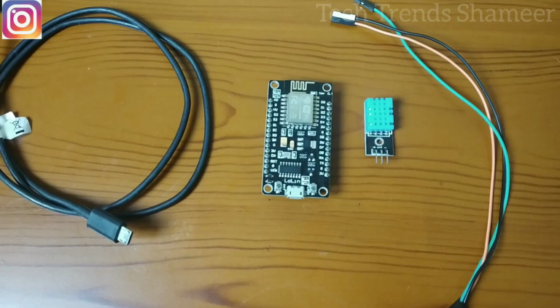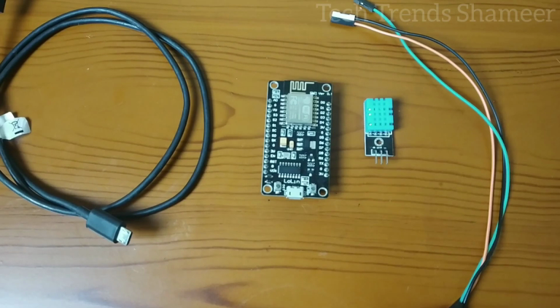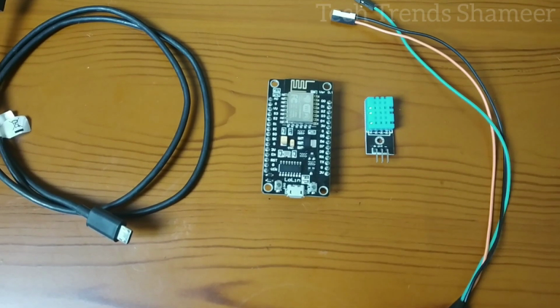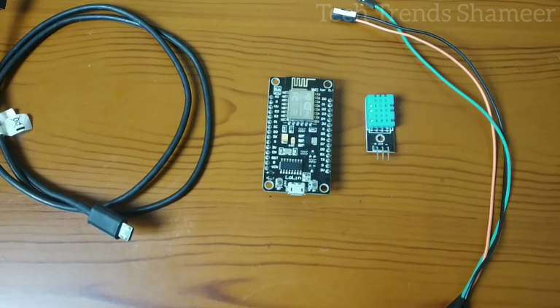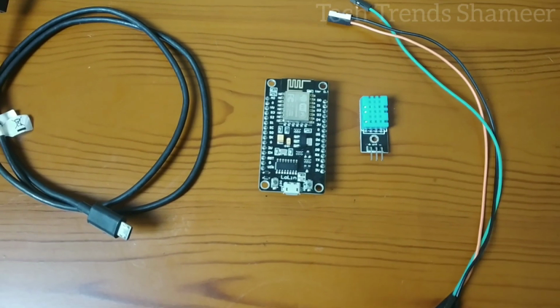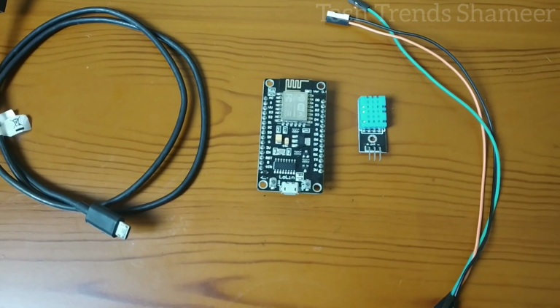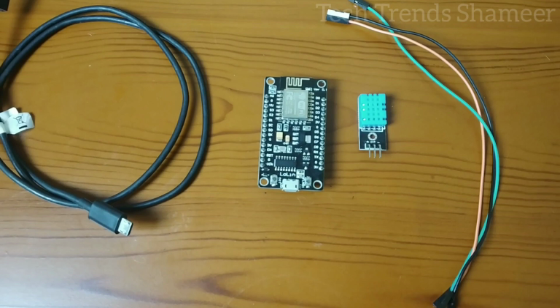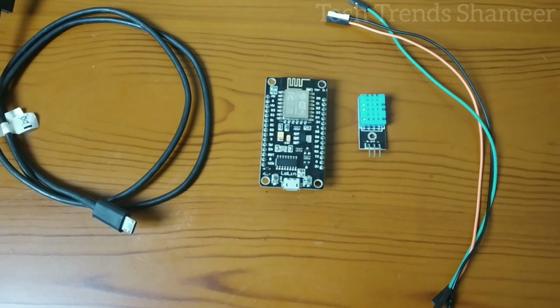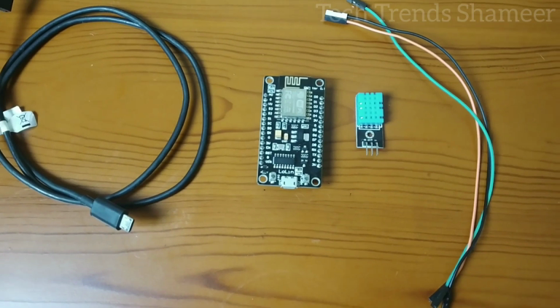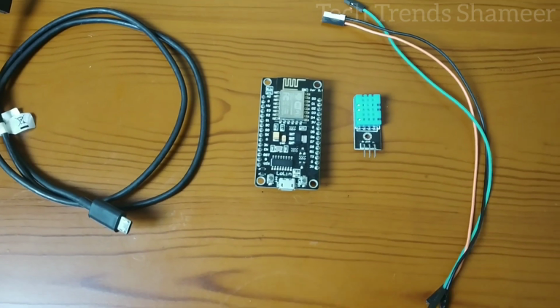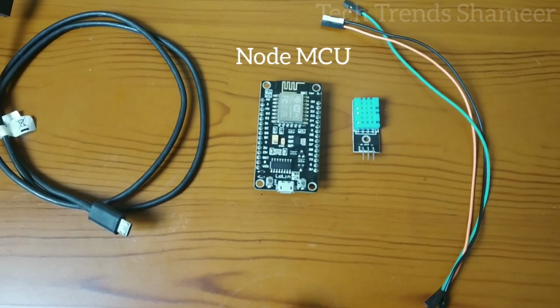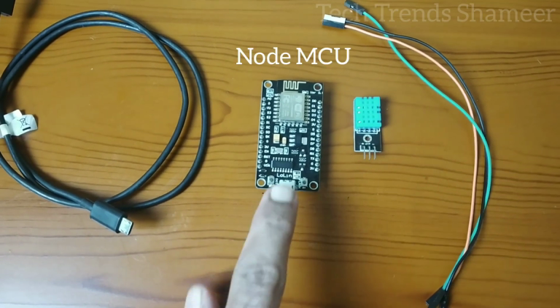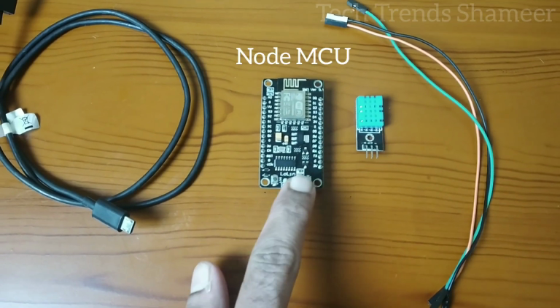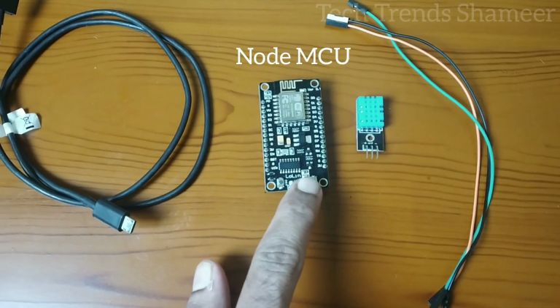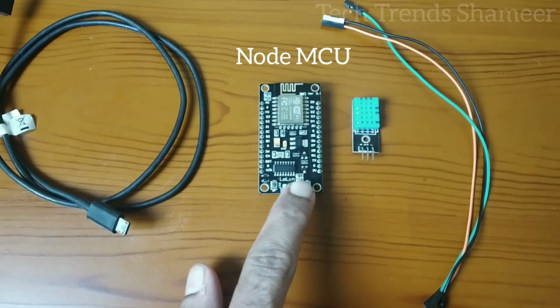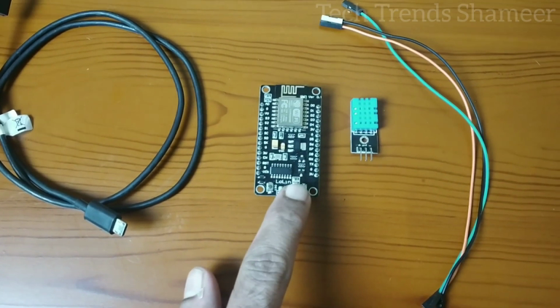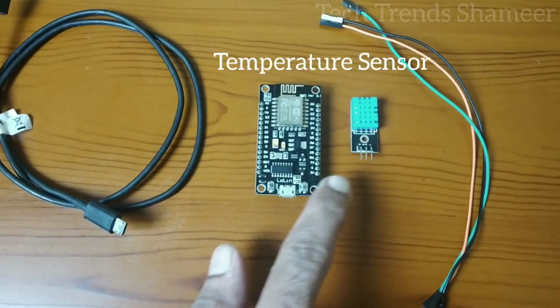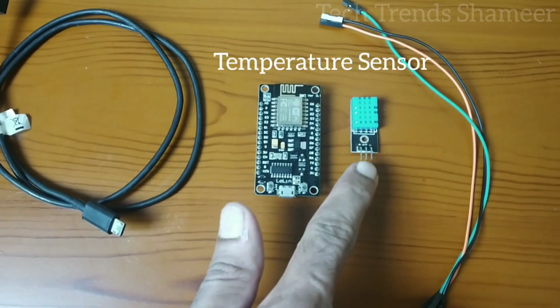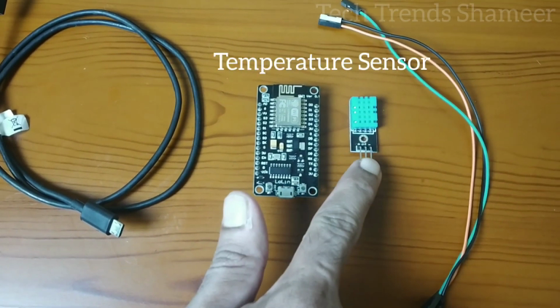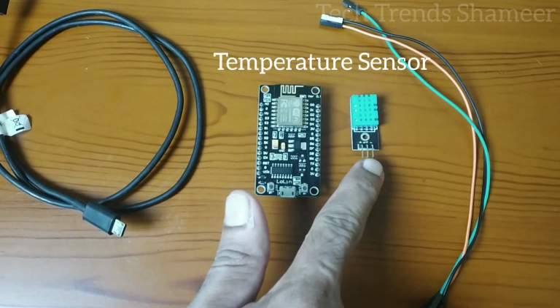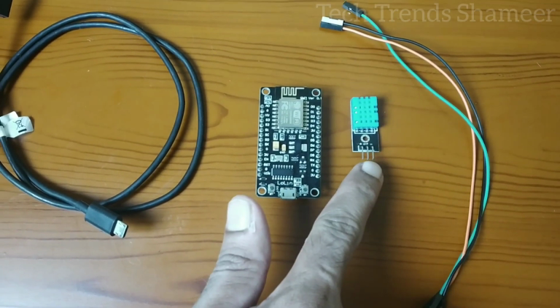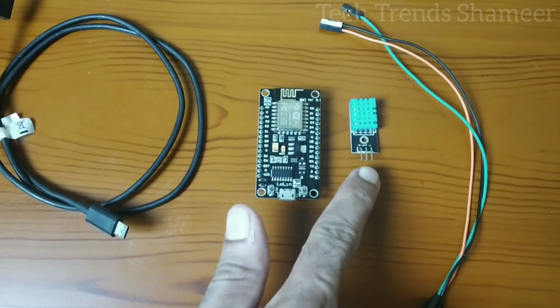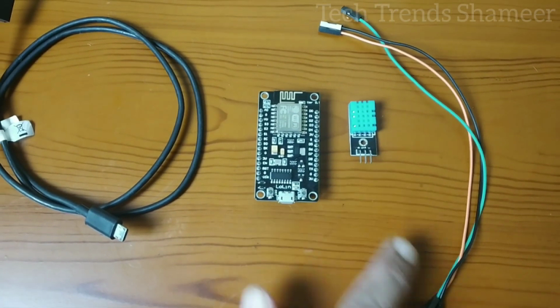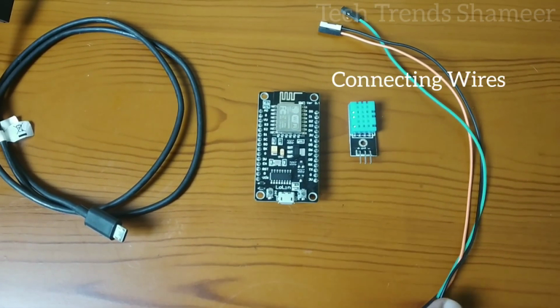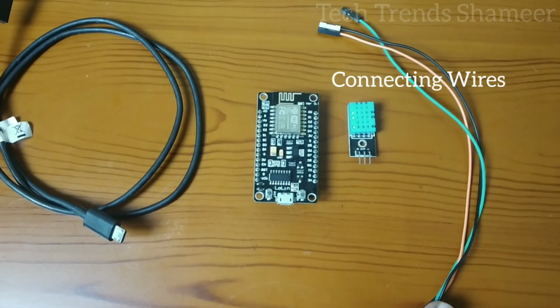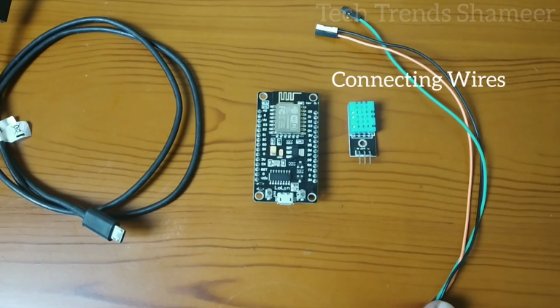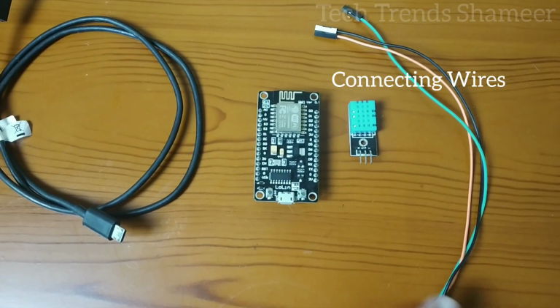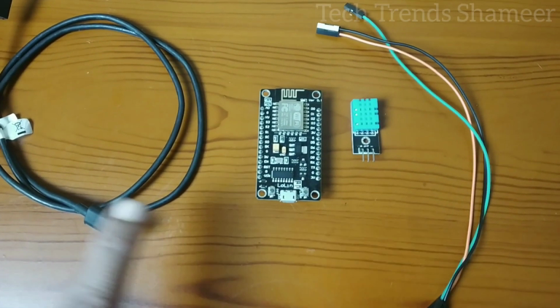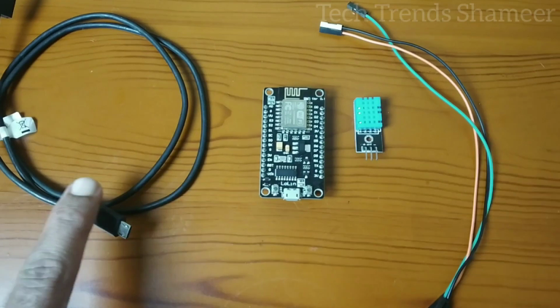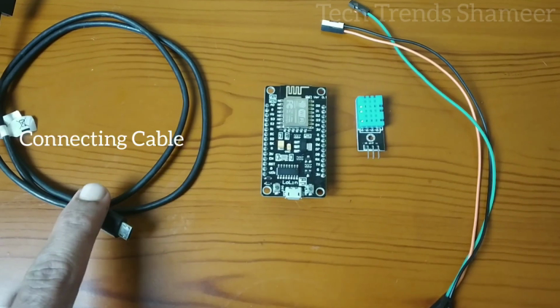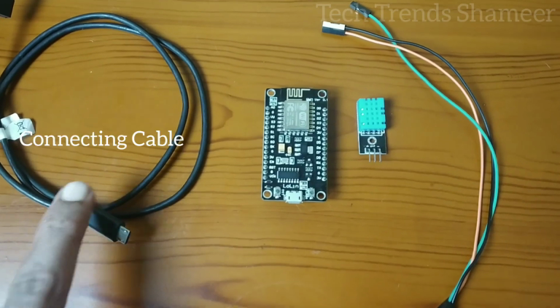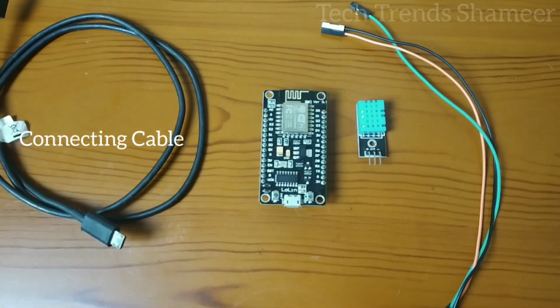The components required for this experiment are a NodeMCU board, a temperature sensor, connecting wires, and a connecting cable.